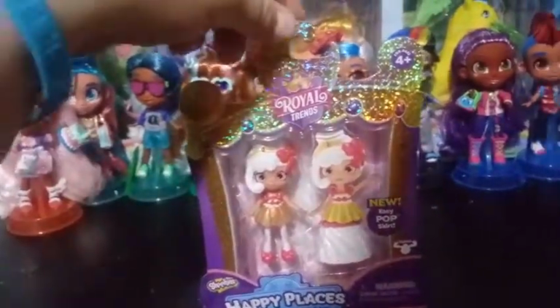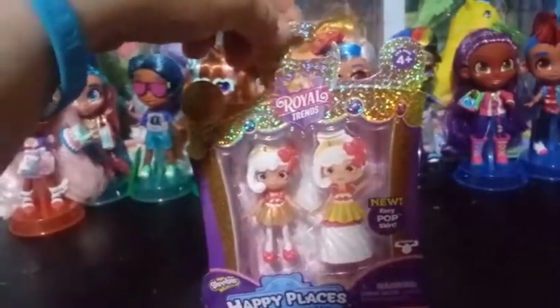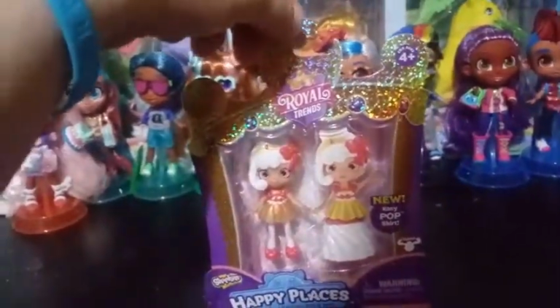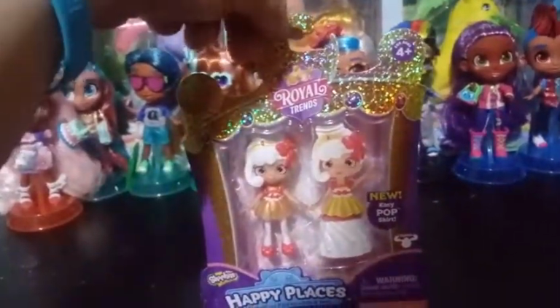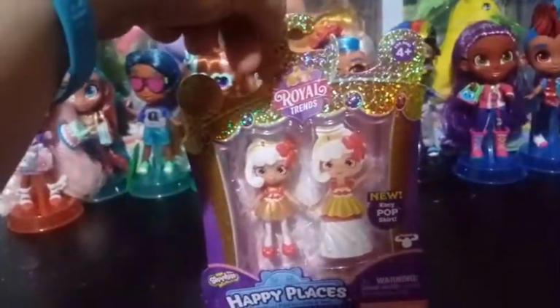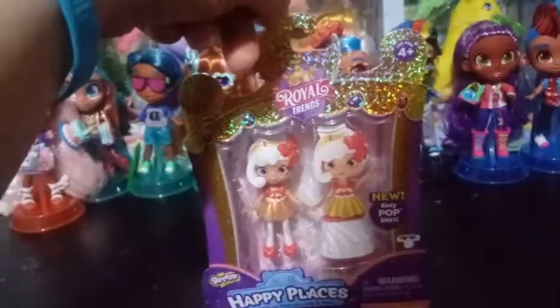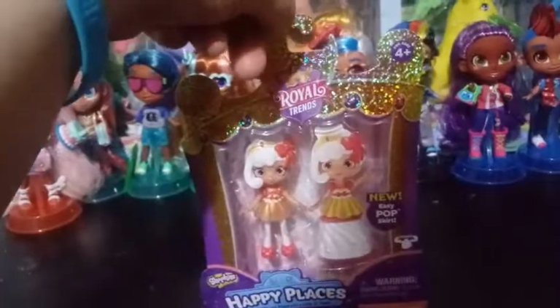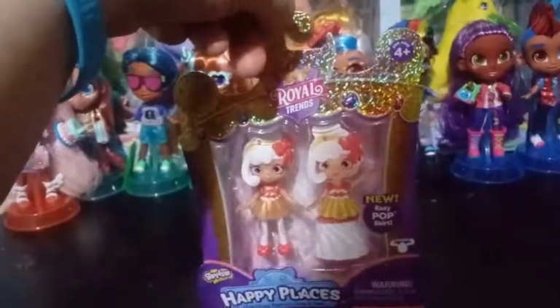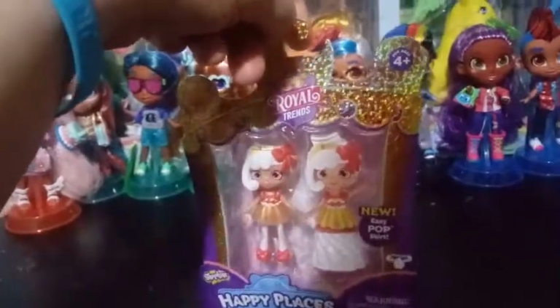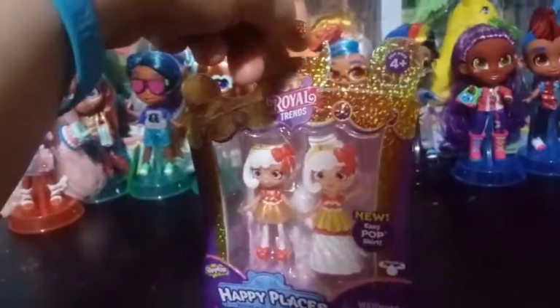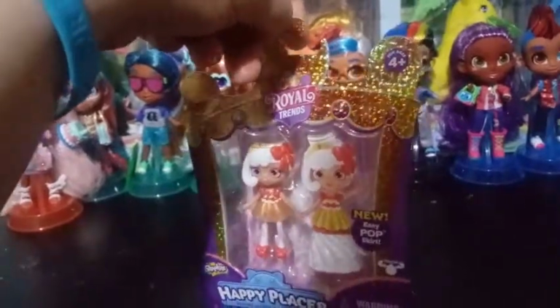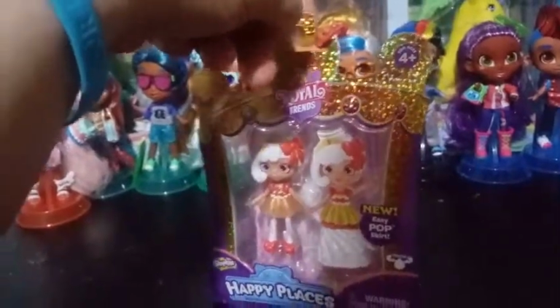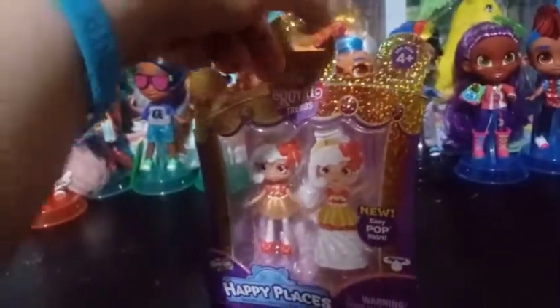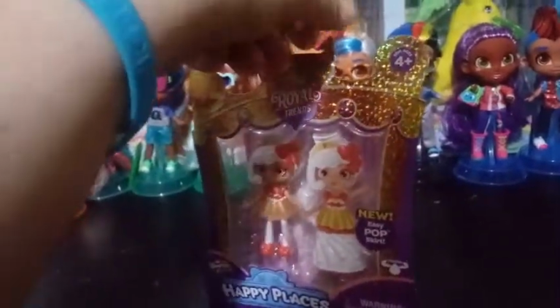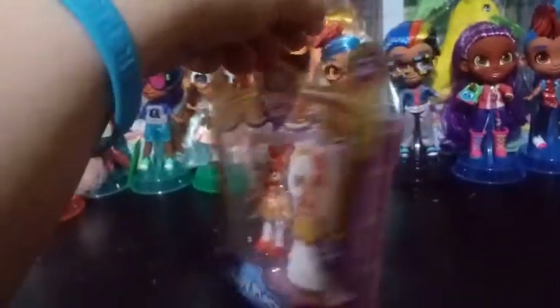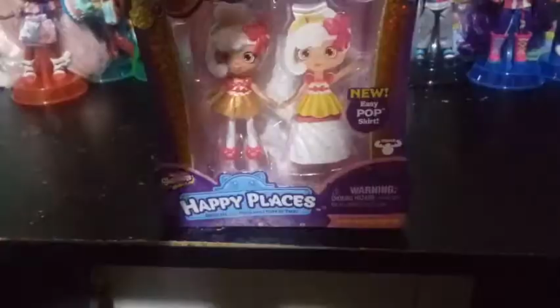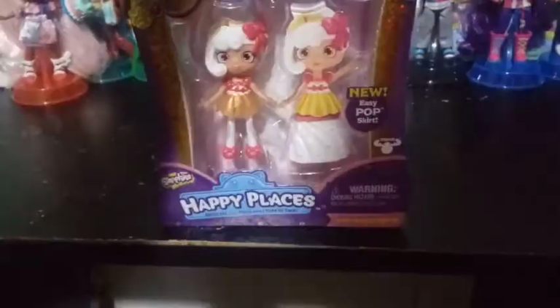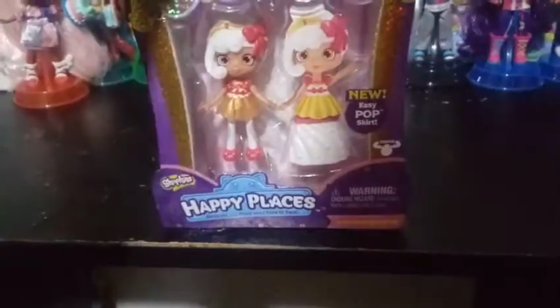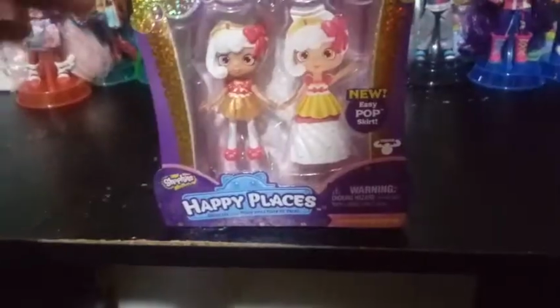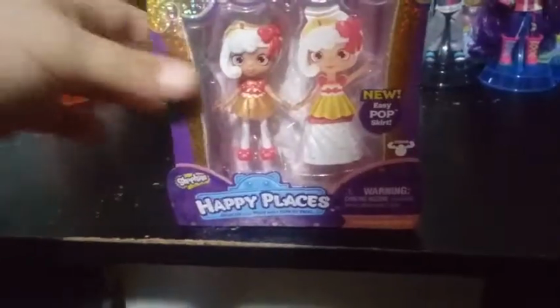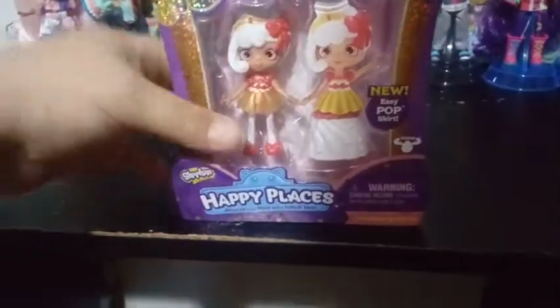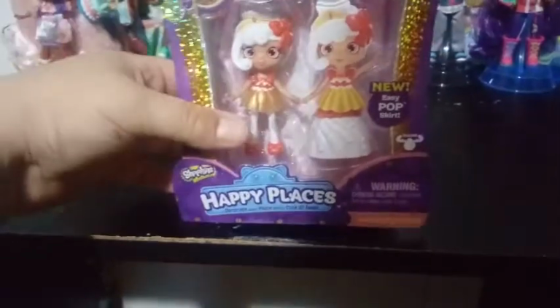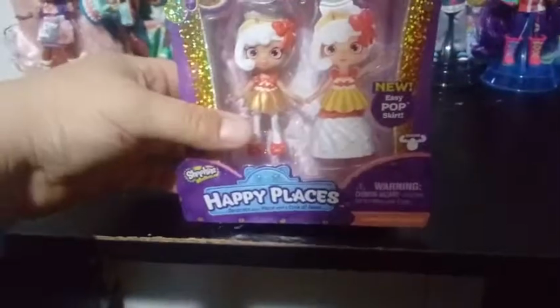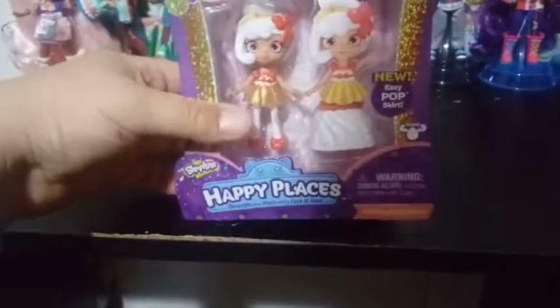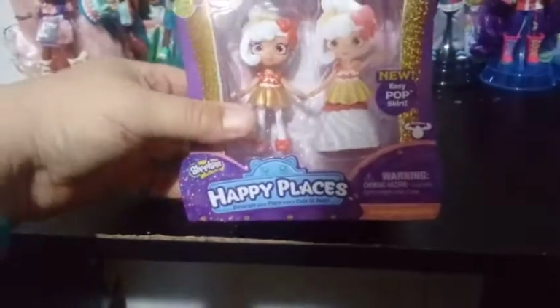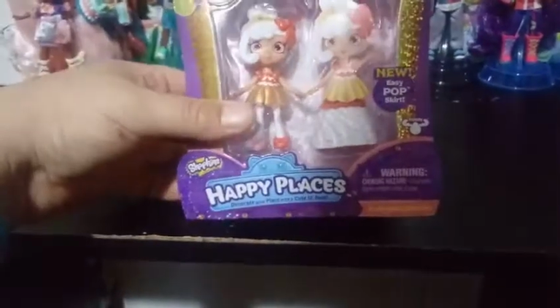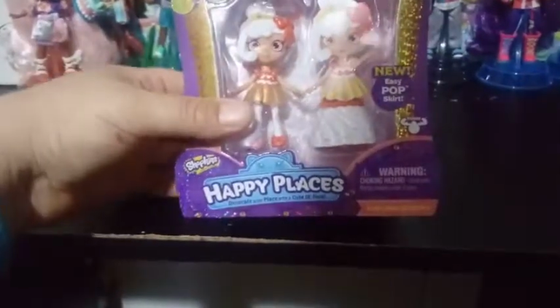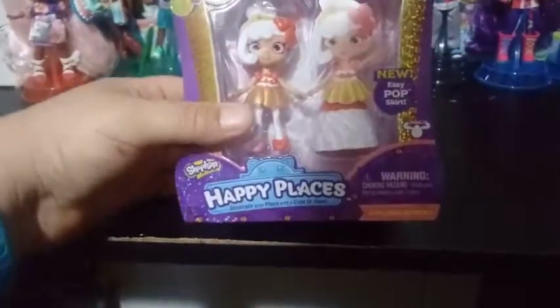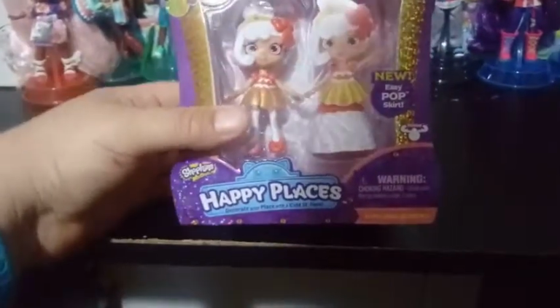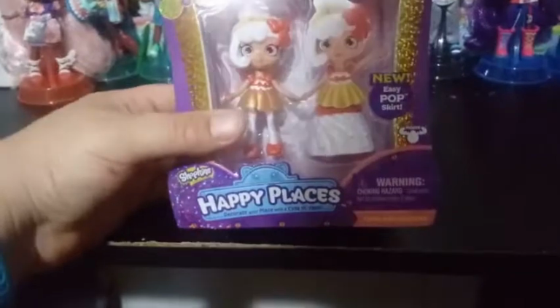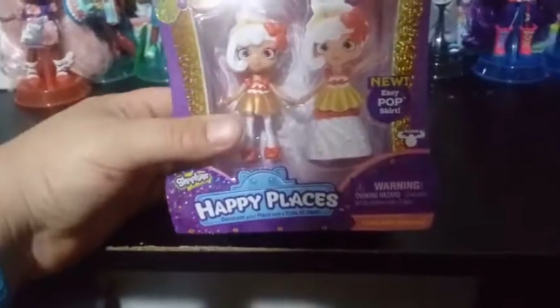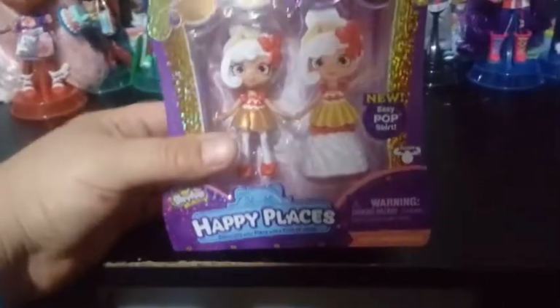Something easy pop-on, mostly skirts. This particular Shopee that we have here is Cupcake Queenie.